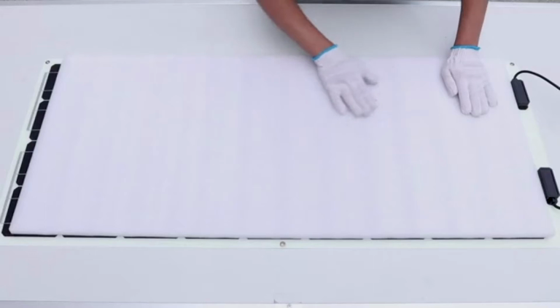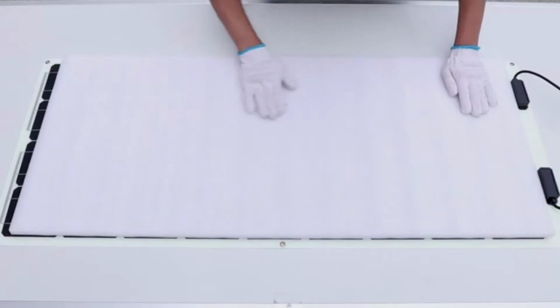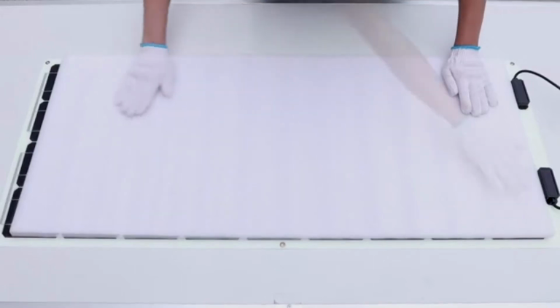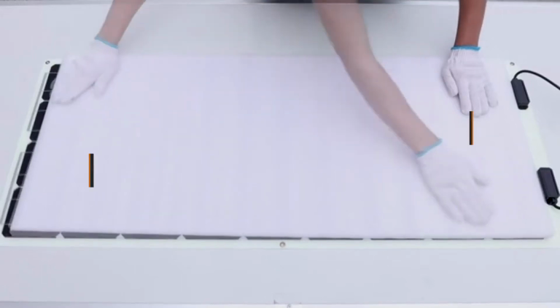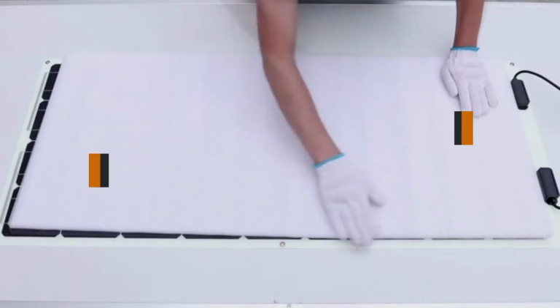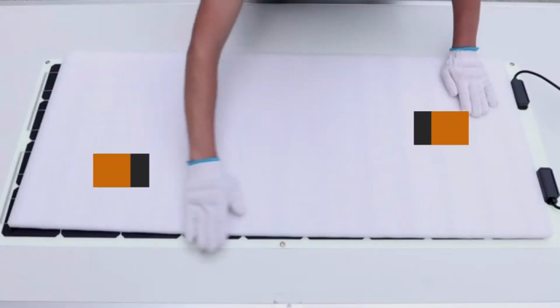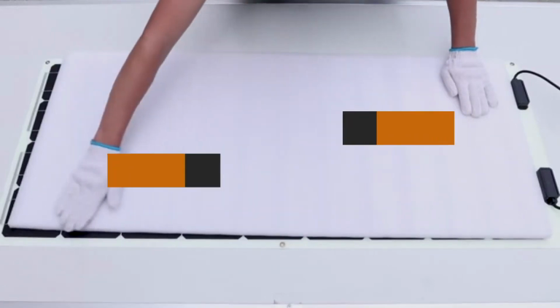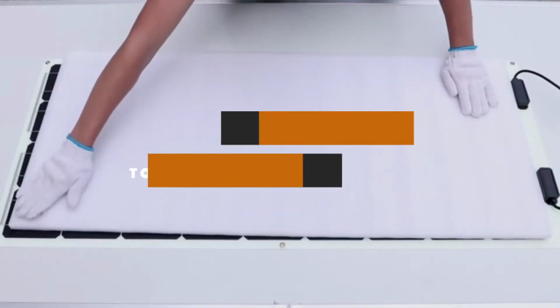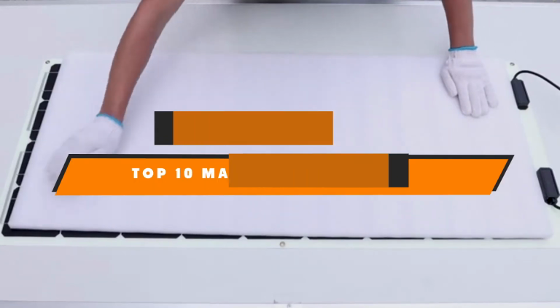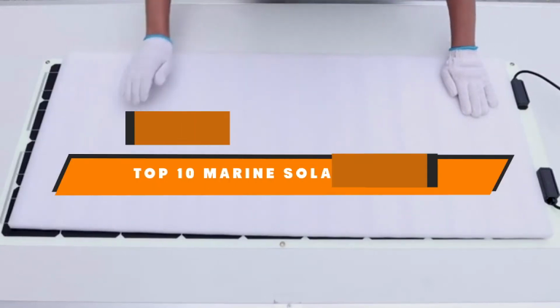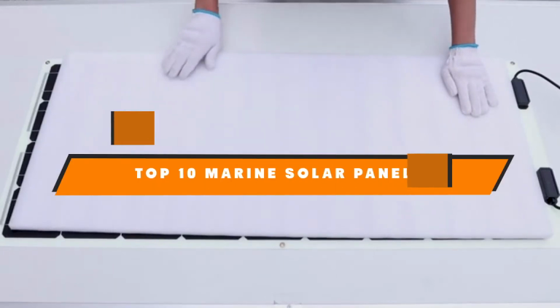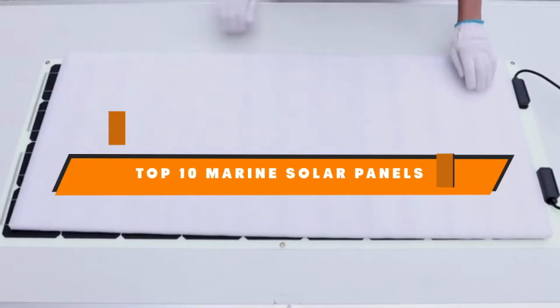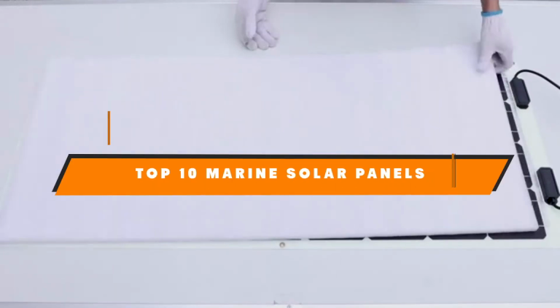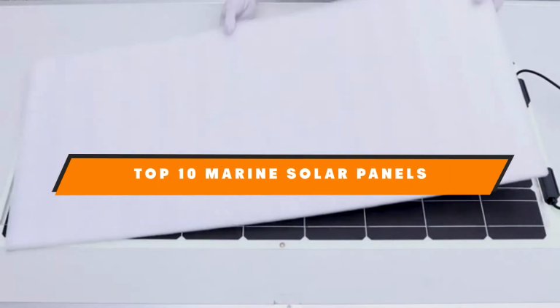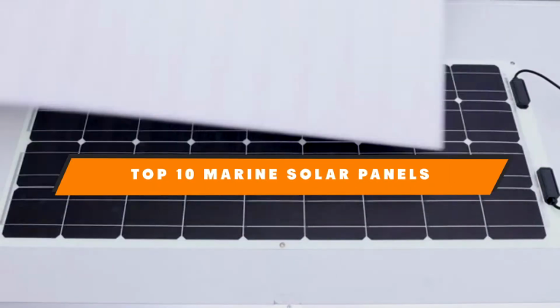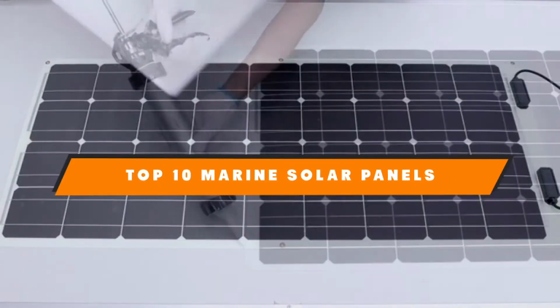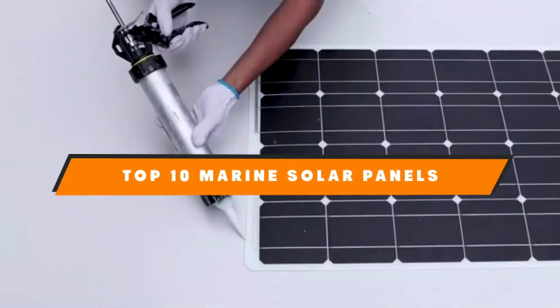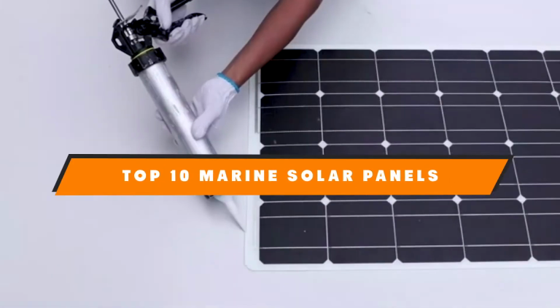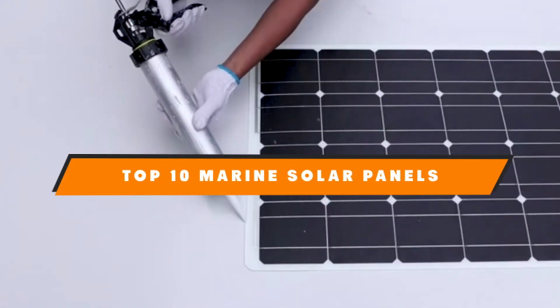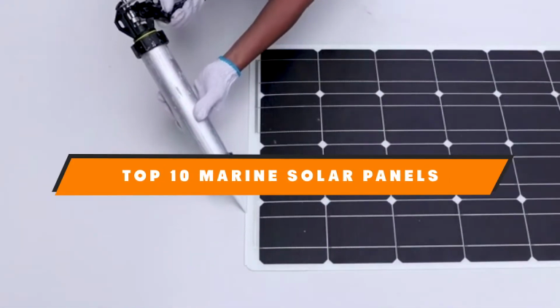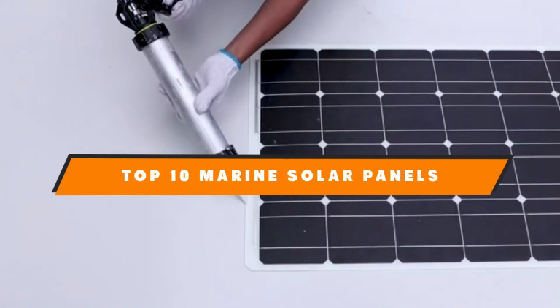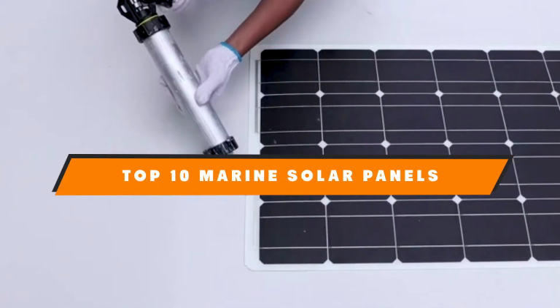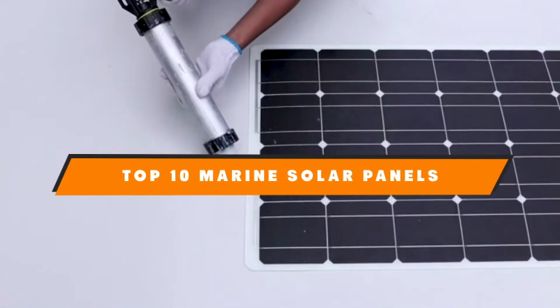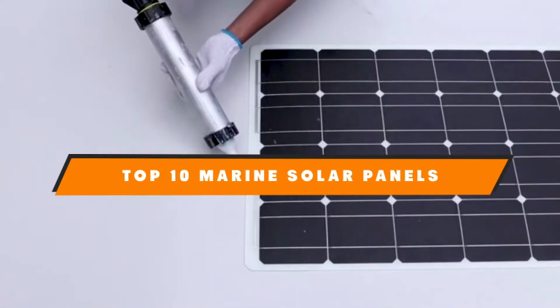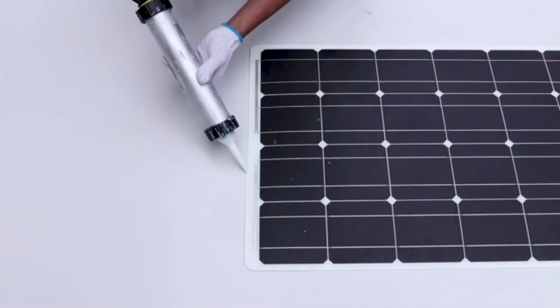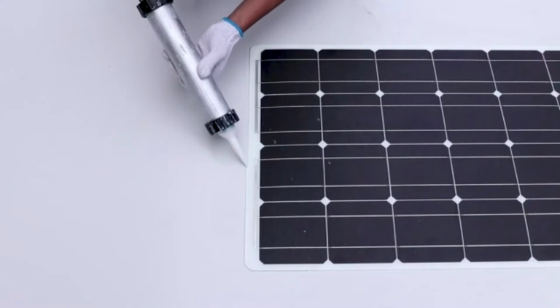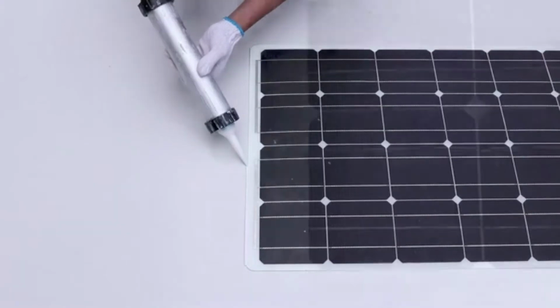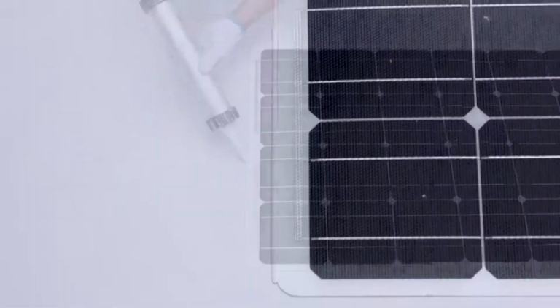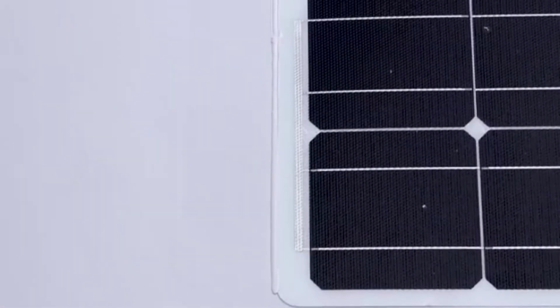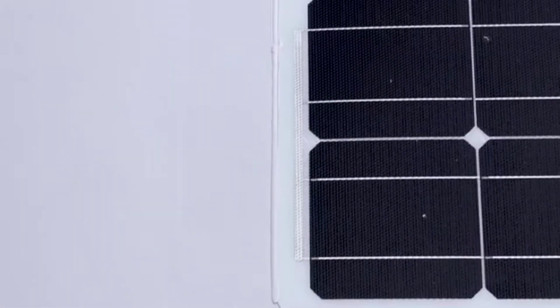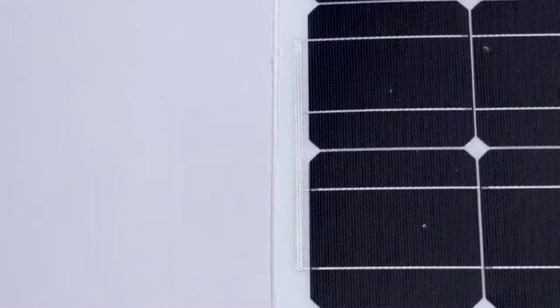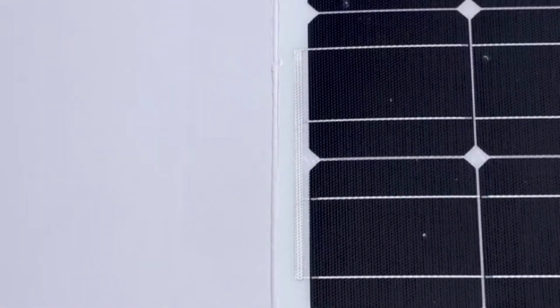Hello guys! In today's video, we're going to present to you the top 10 best marine solar panels available on the market today.